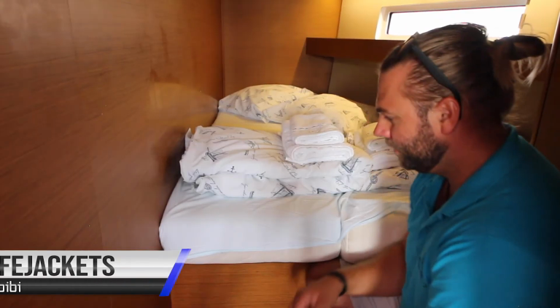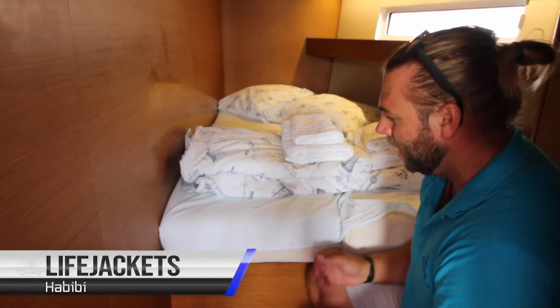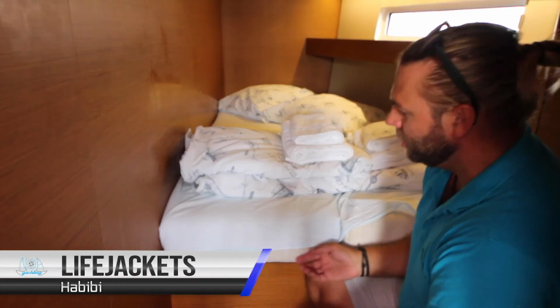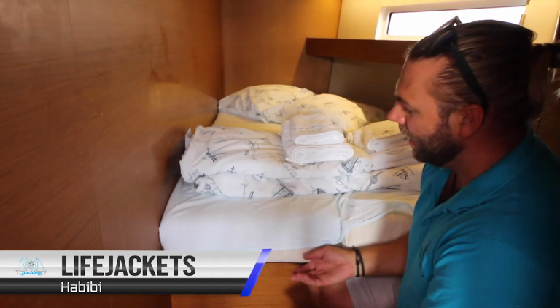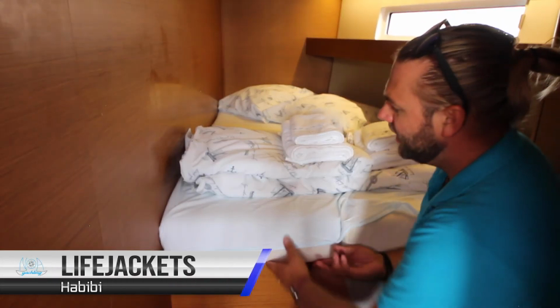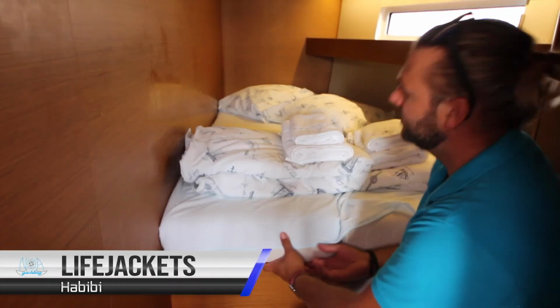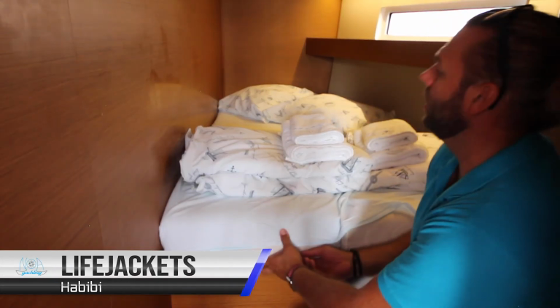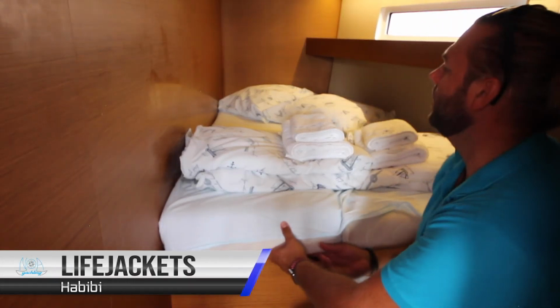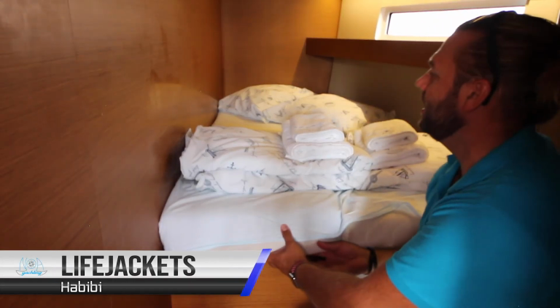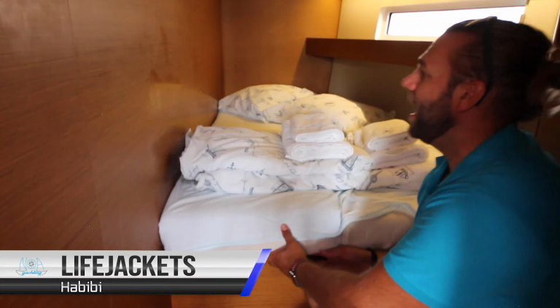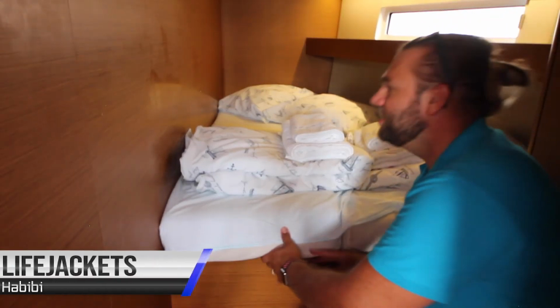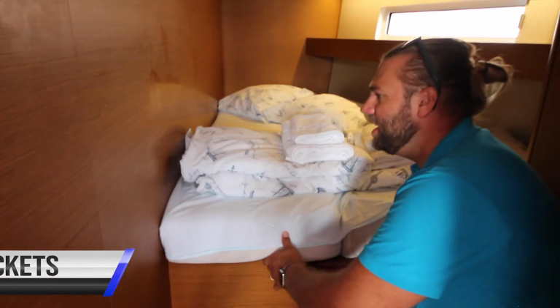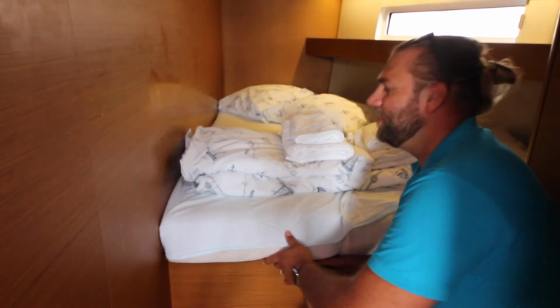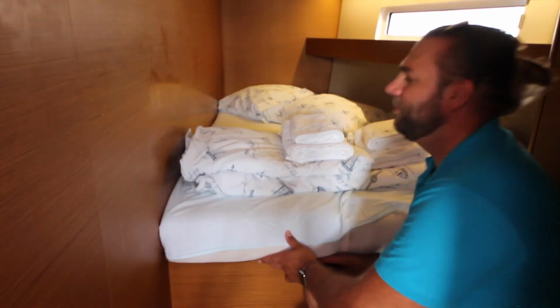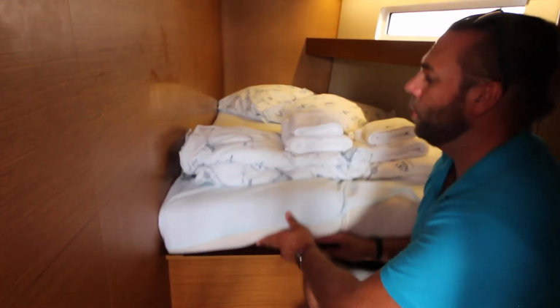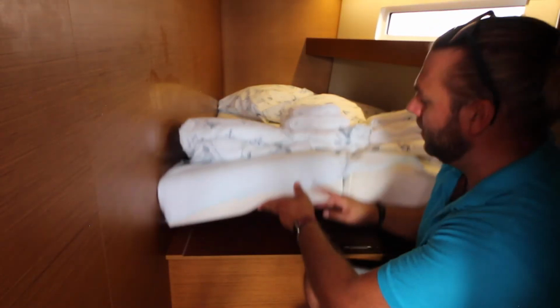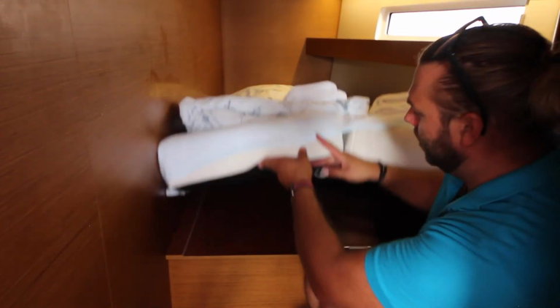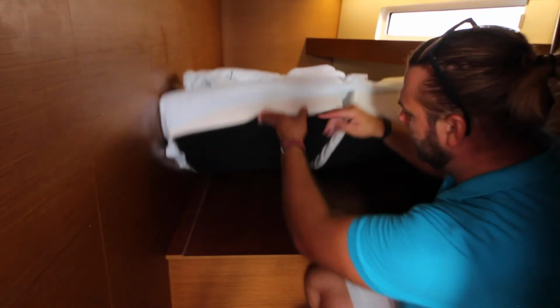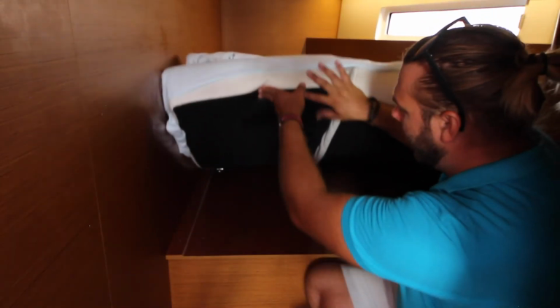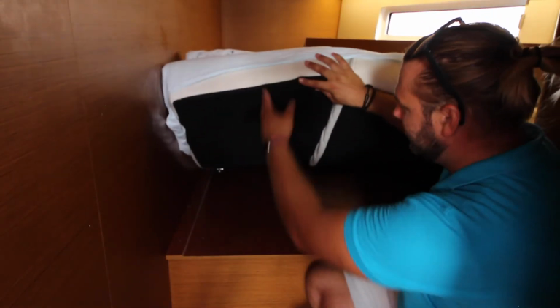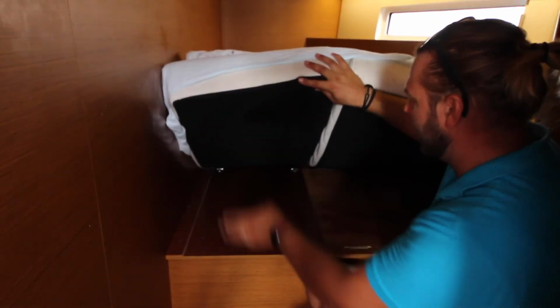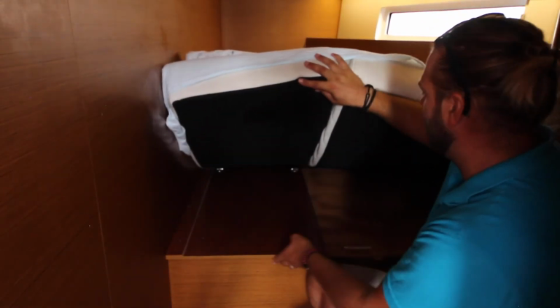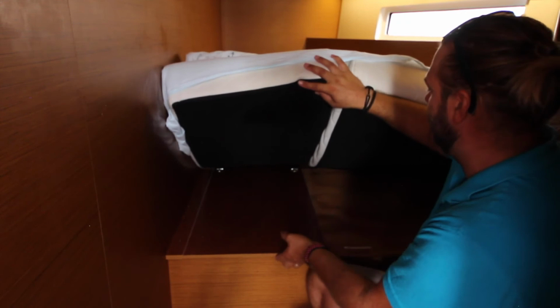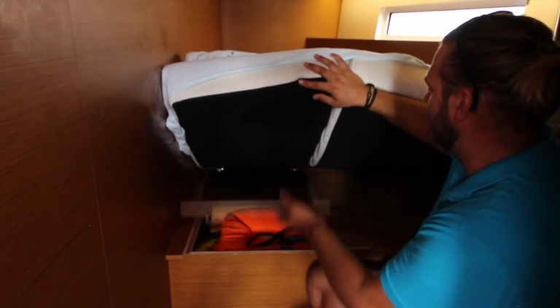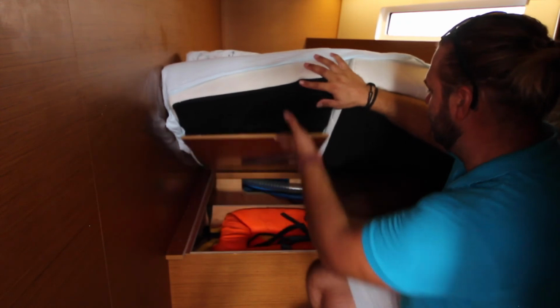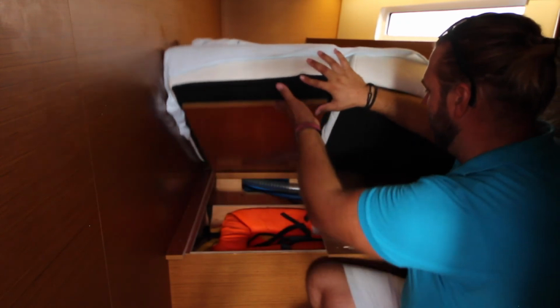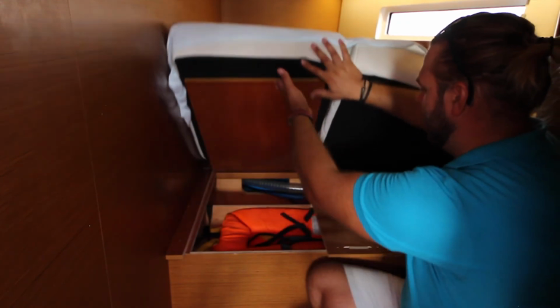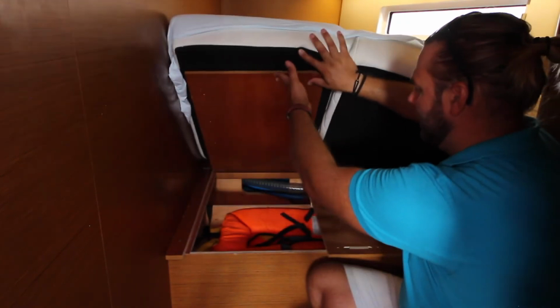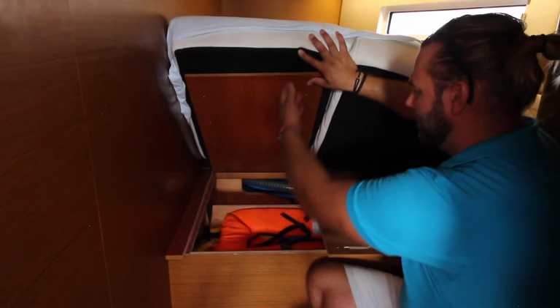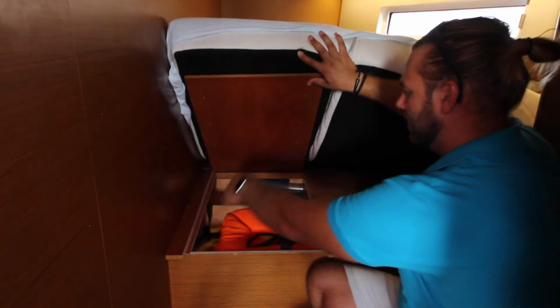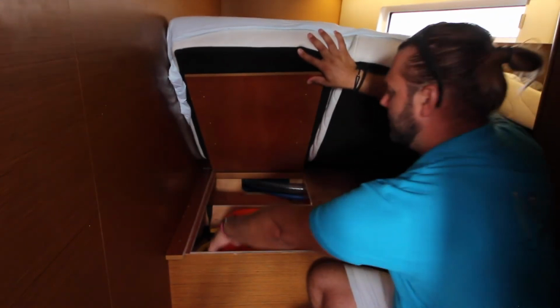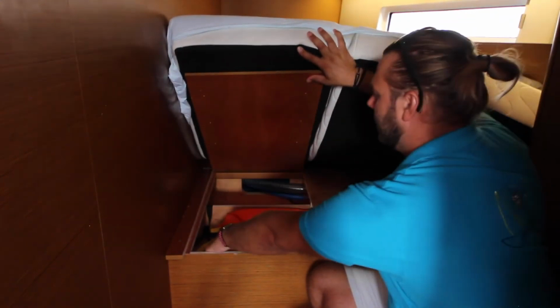Your life jackets are located underneath the forward port and starboard bunks in these lockers here.